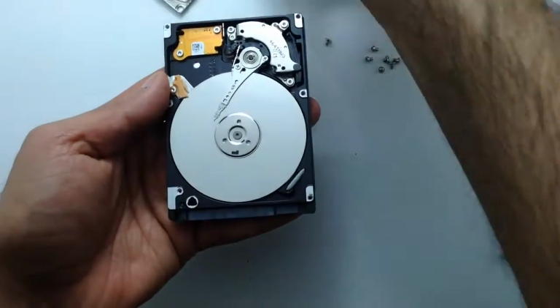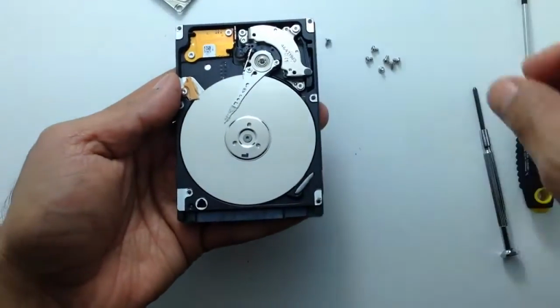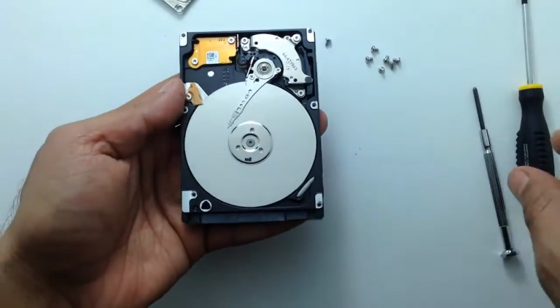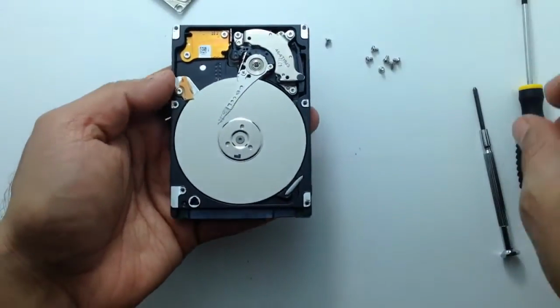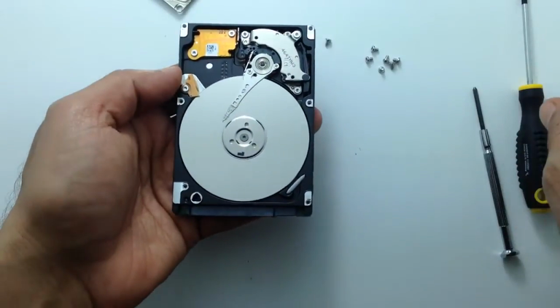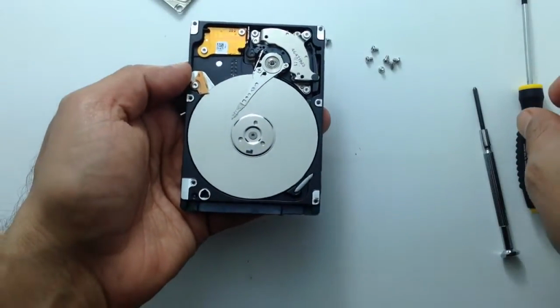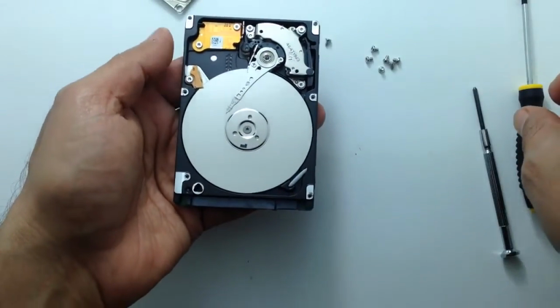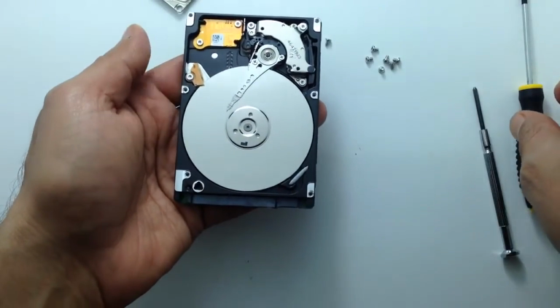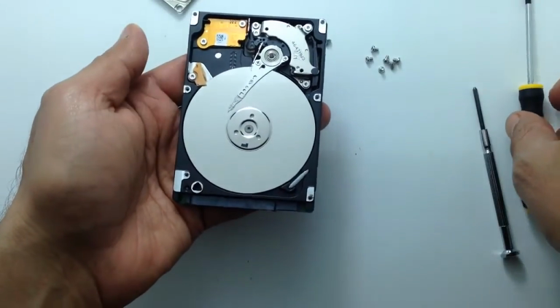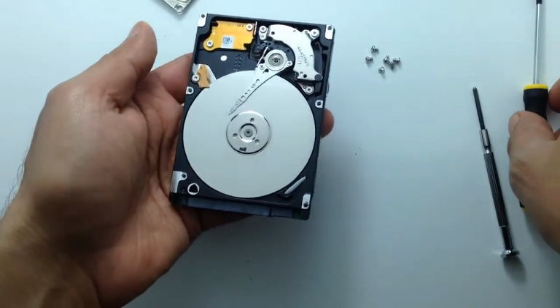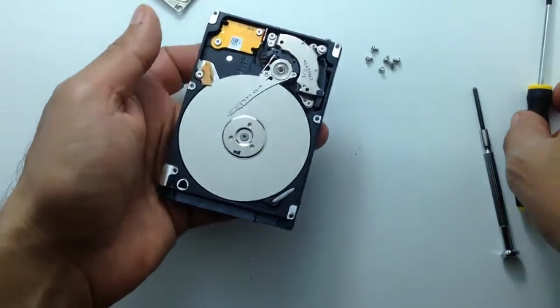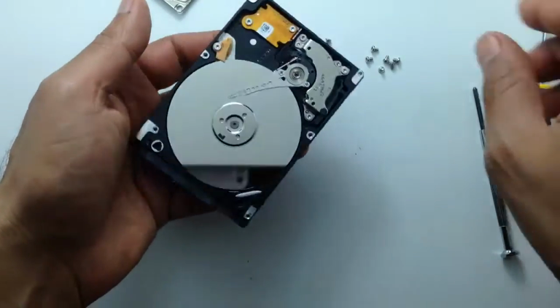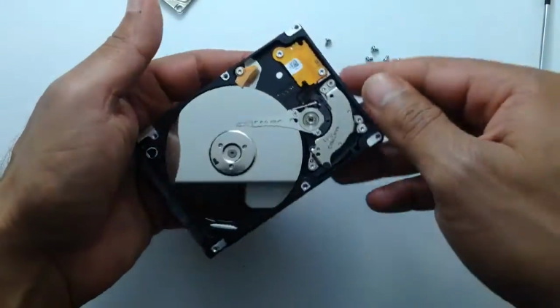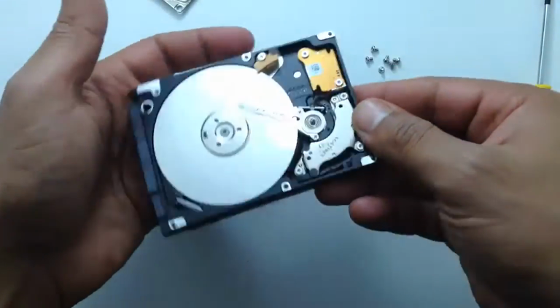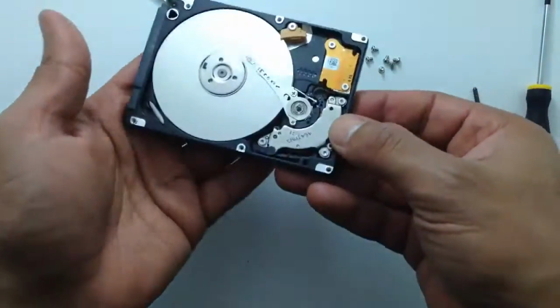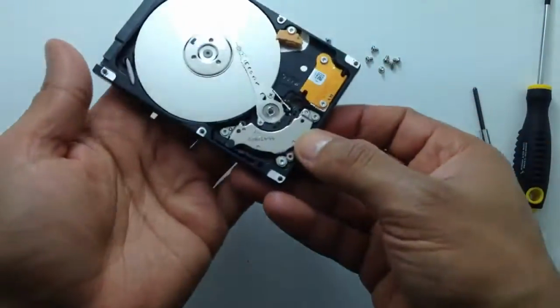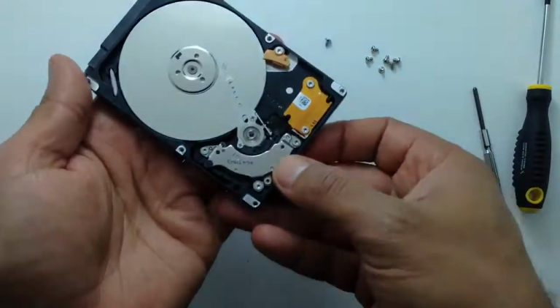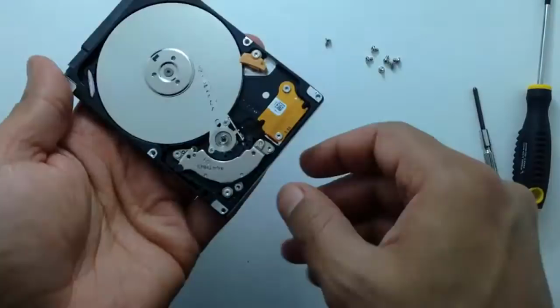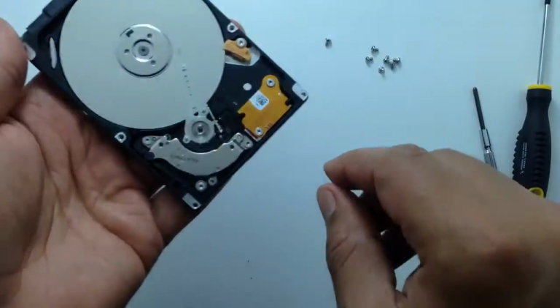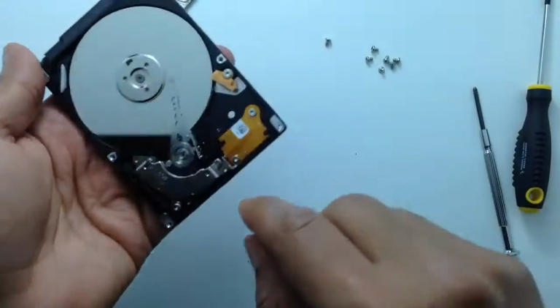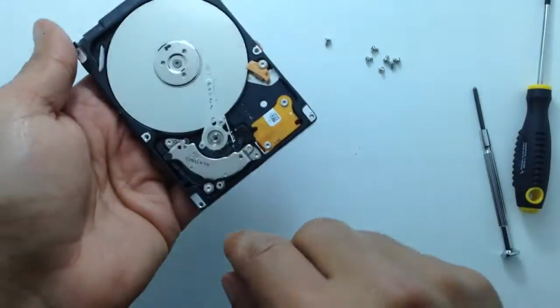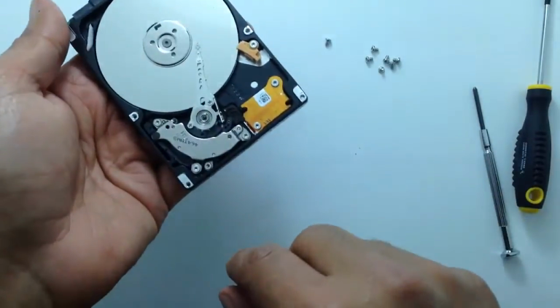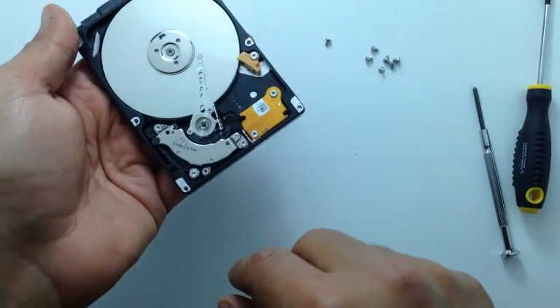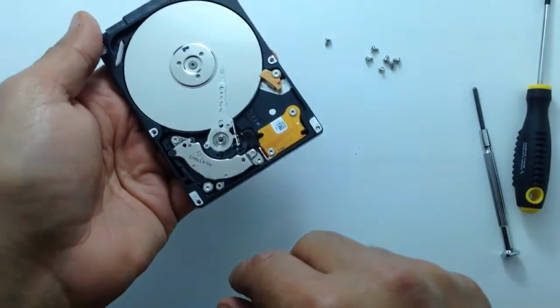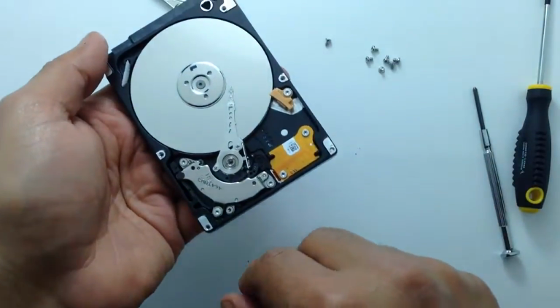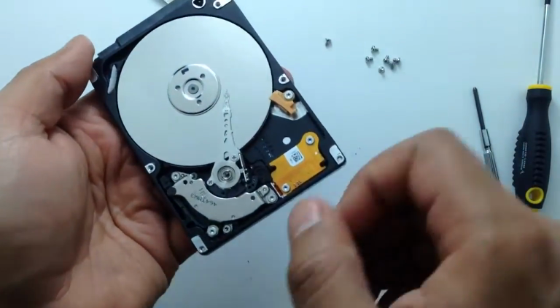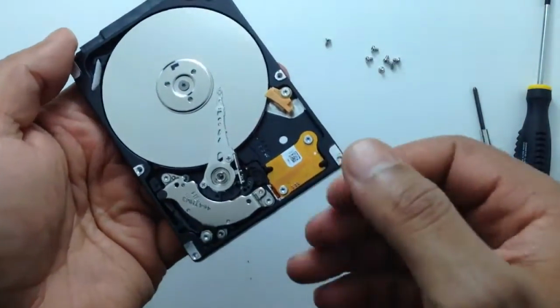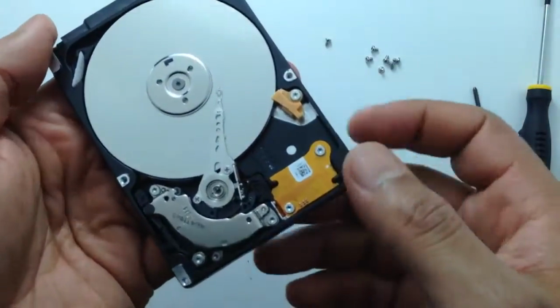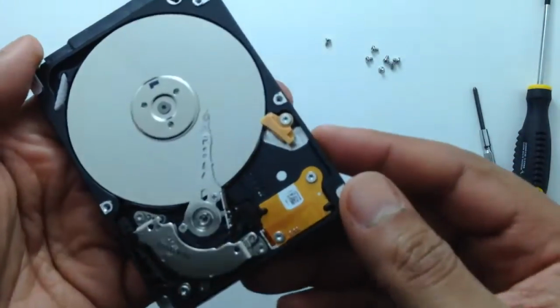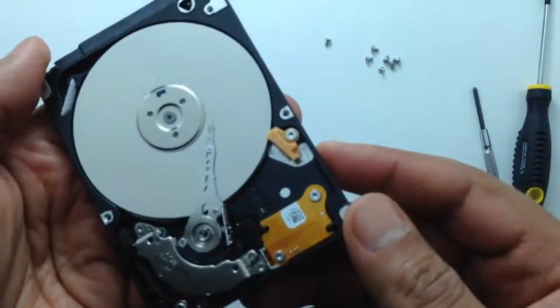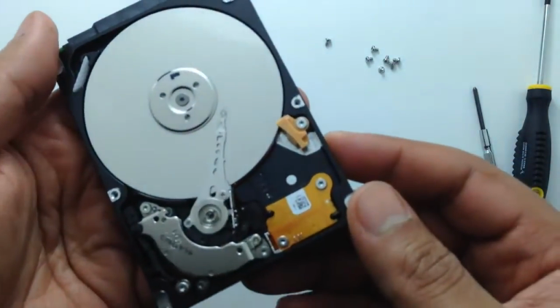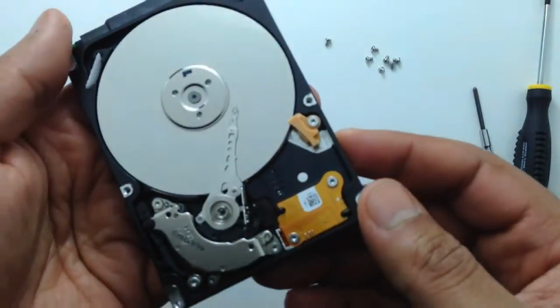This is the hard drive from the inside, and as you can see, the read and write heads are stuck on the disk.